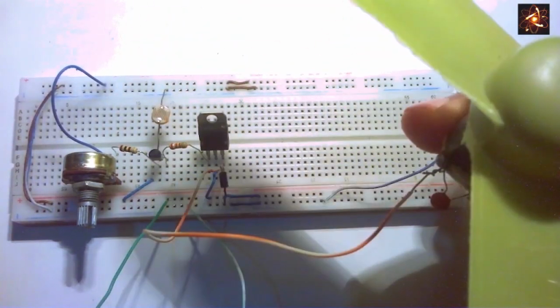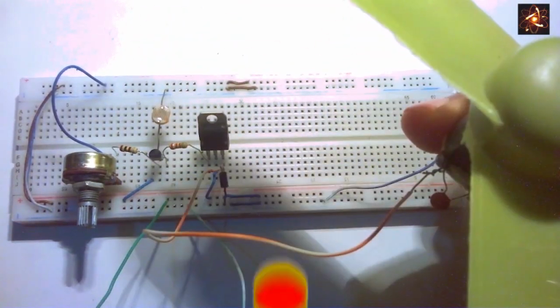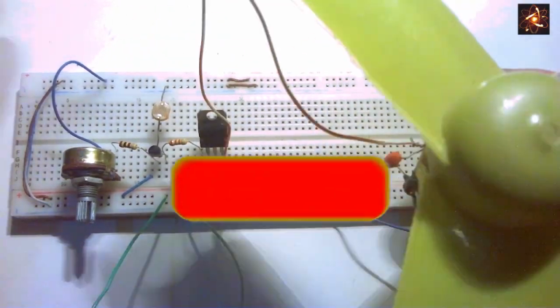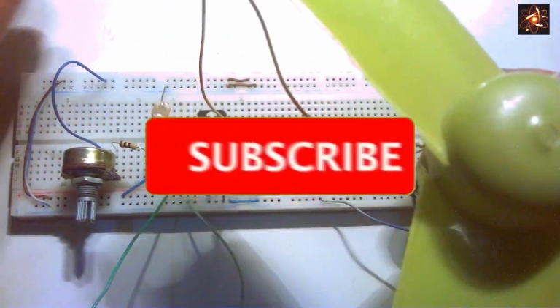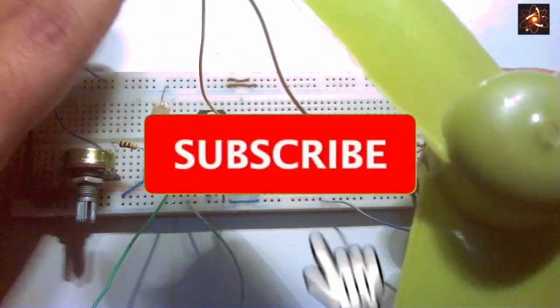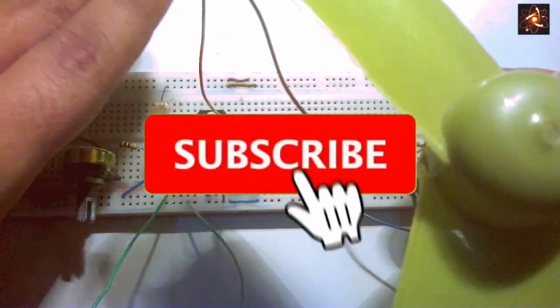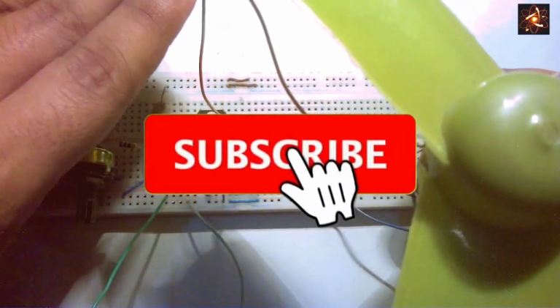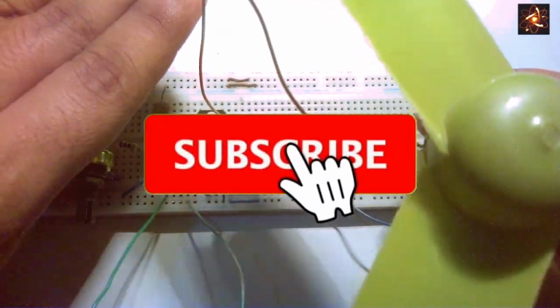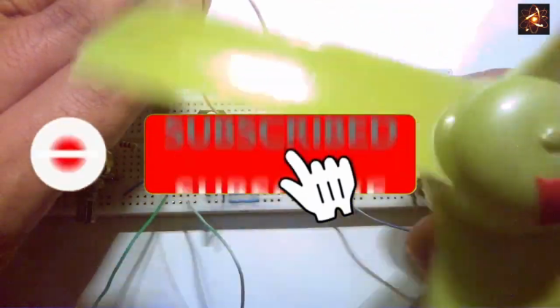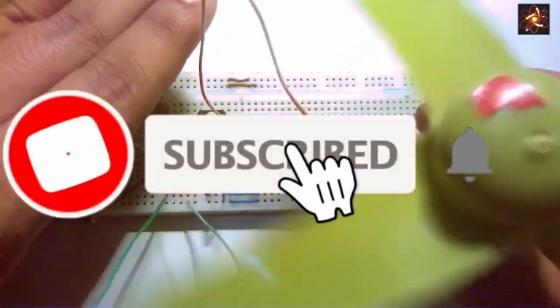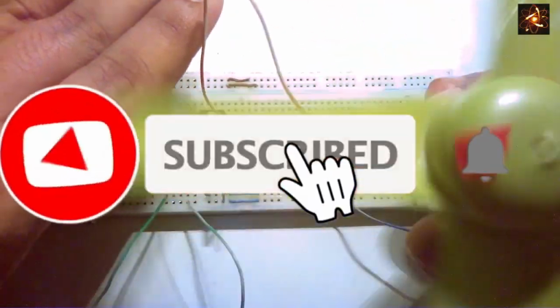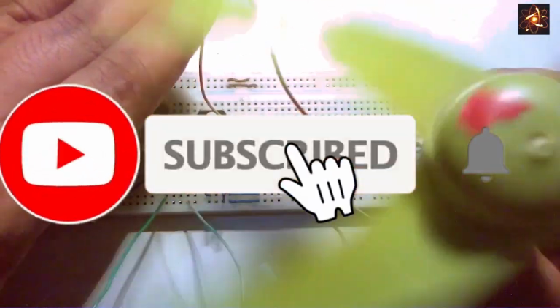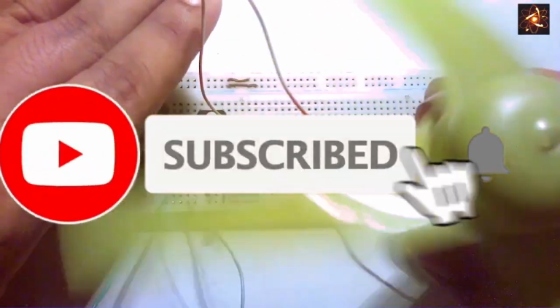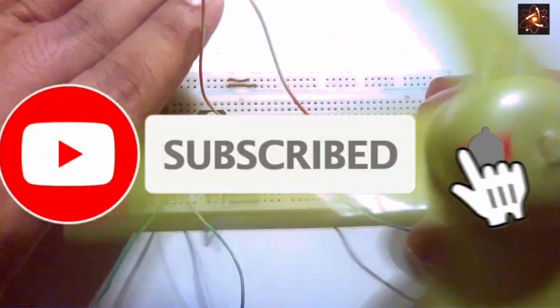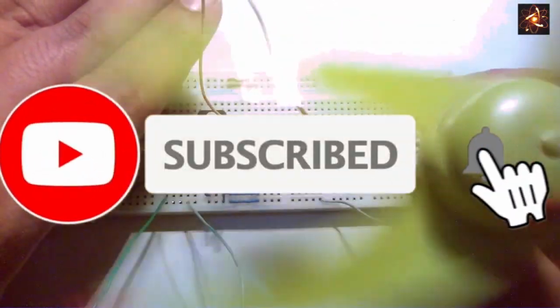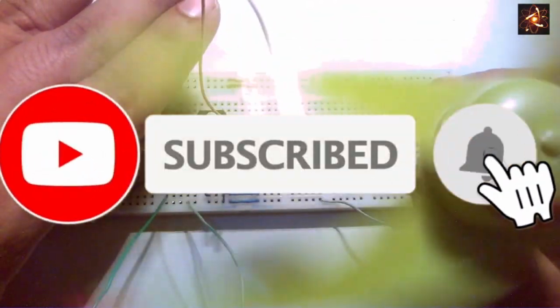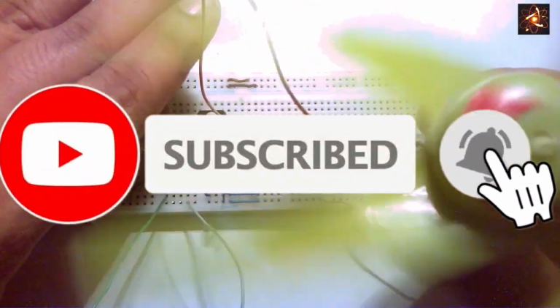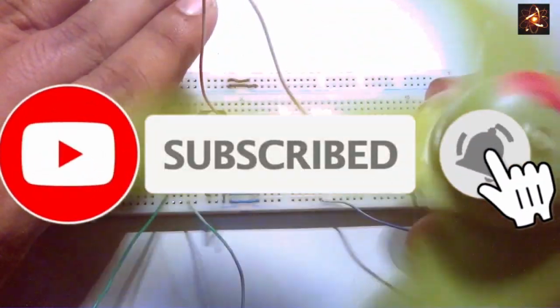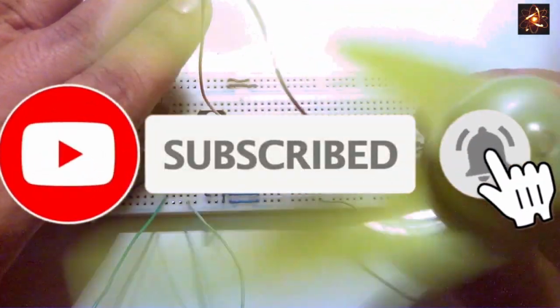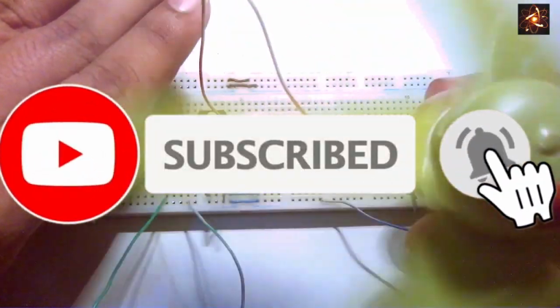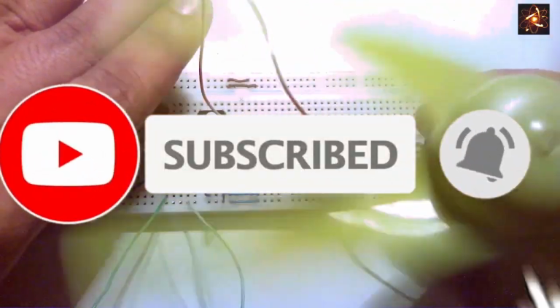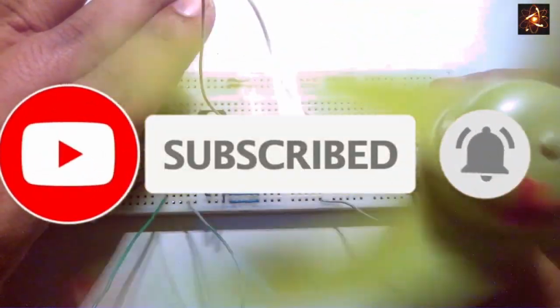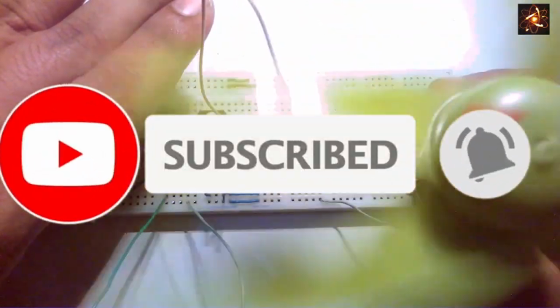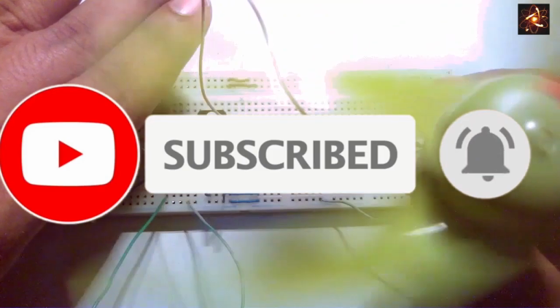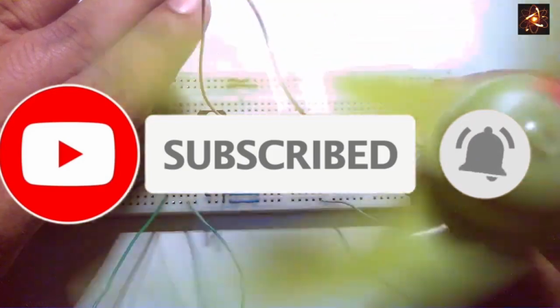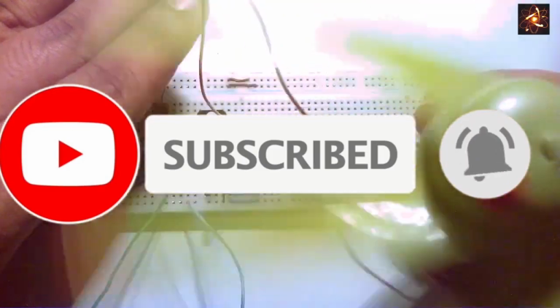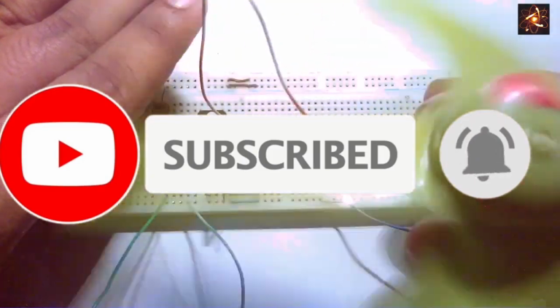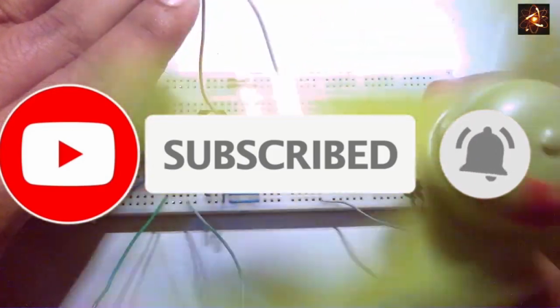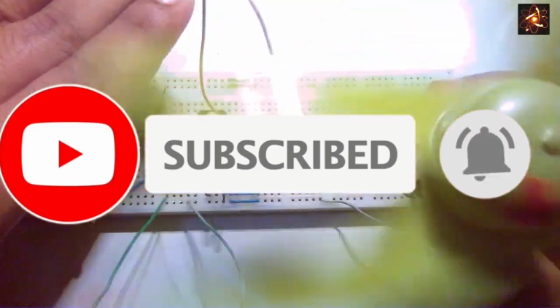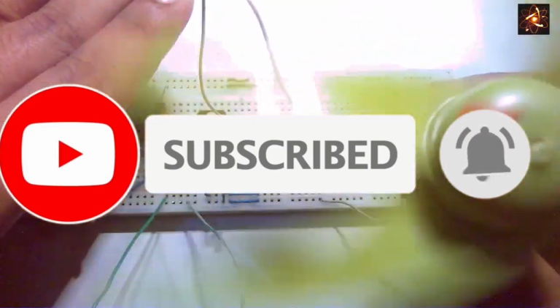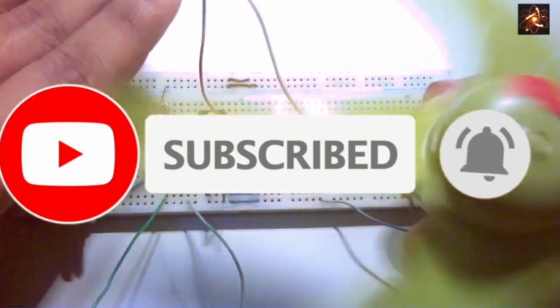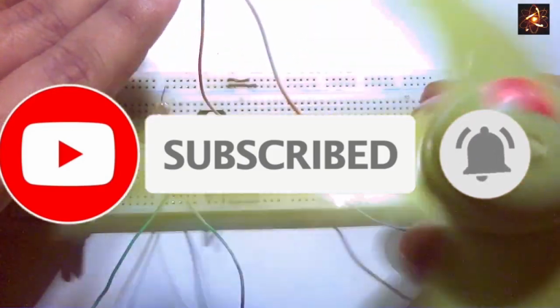If you learned something new, don't forget to subscribe to my channel. See you next time.